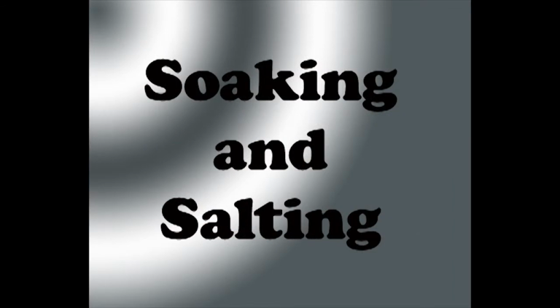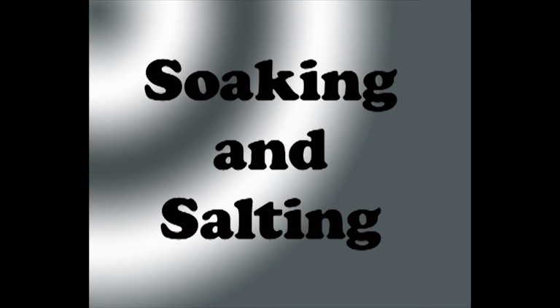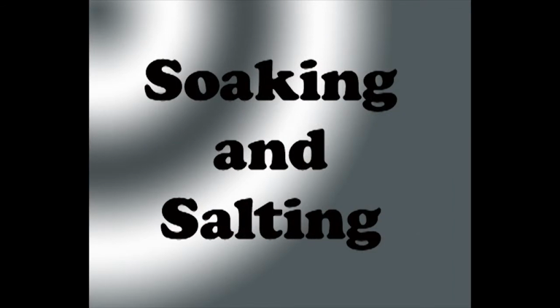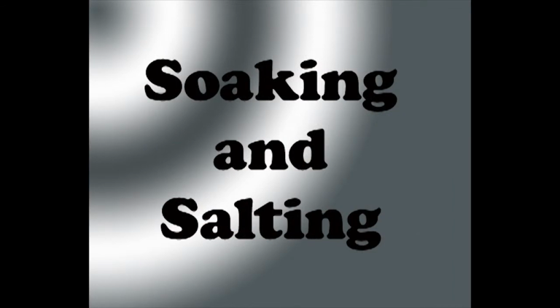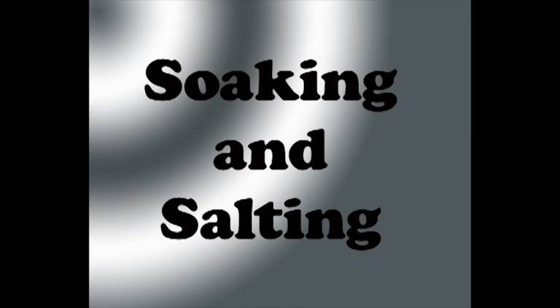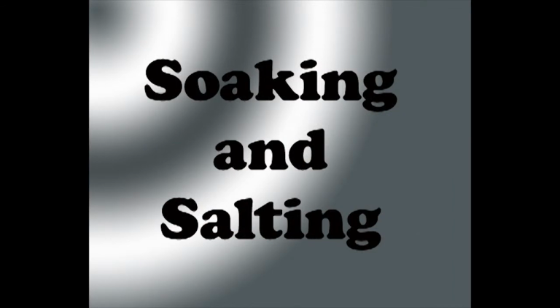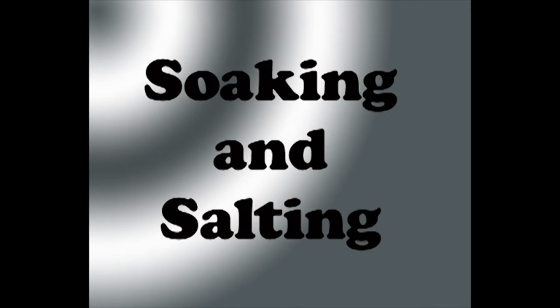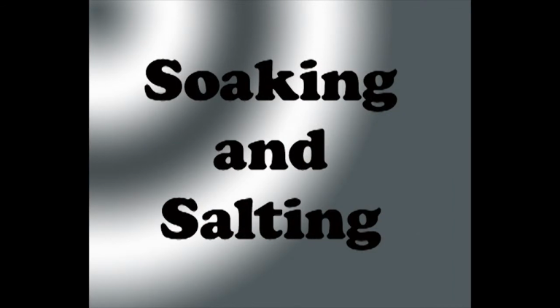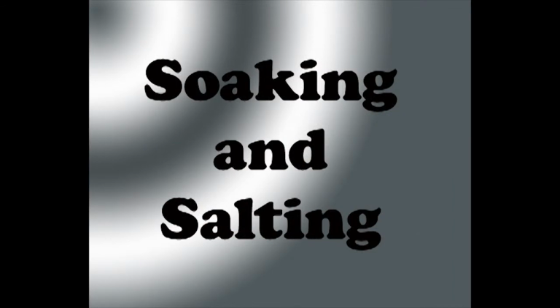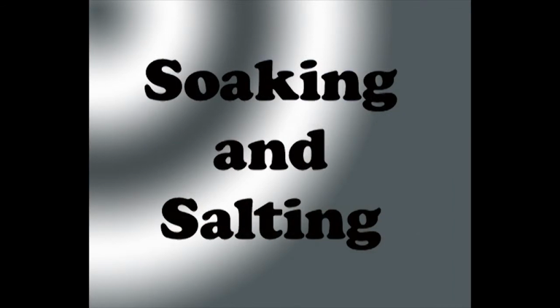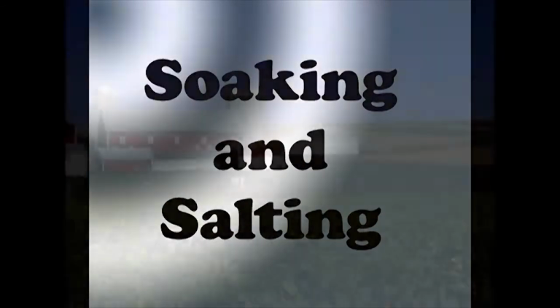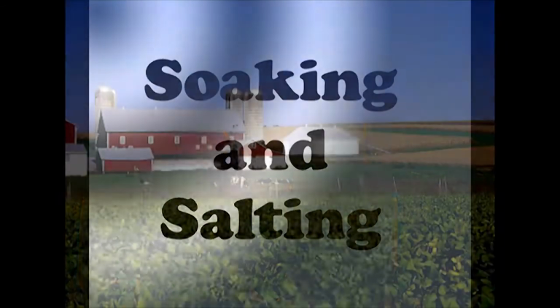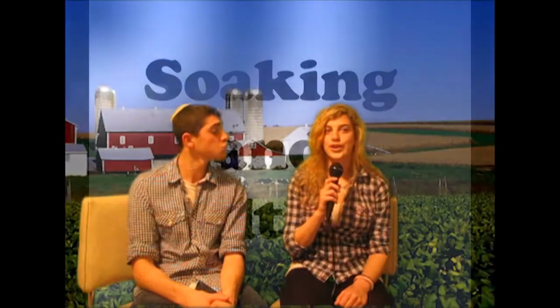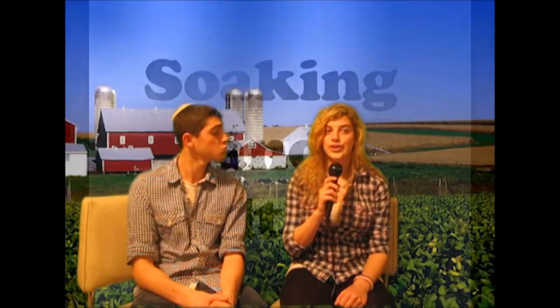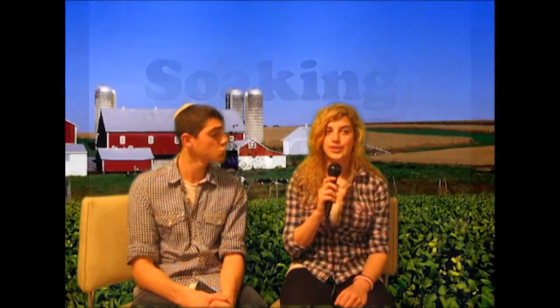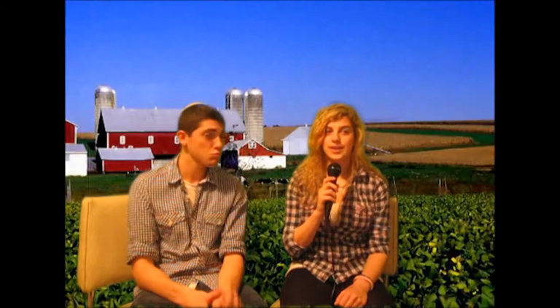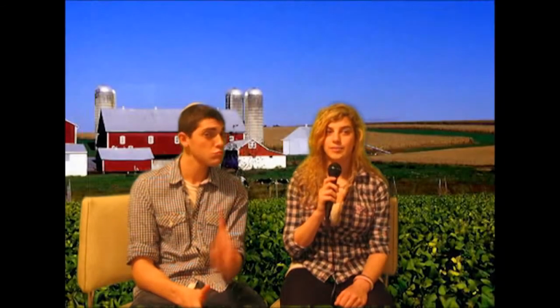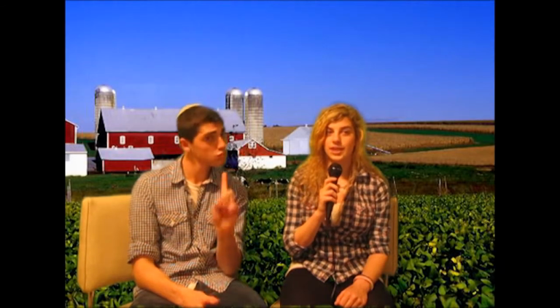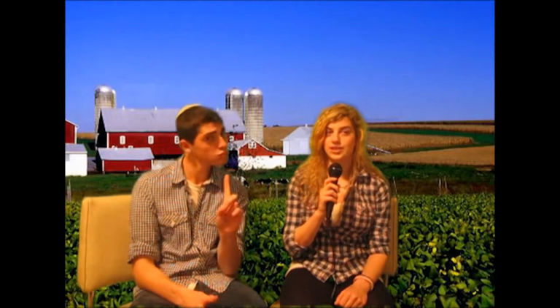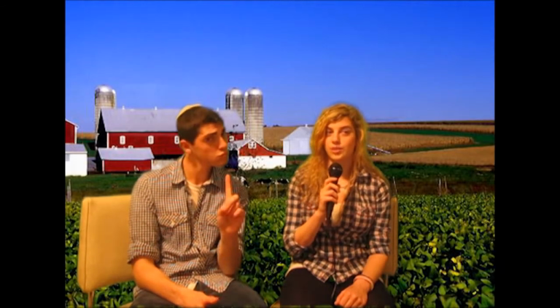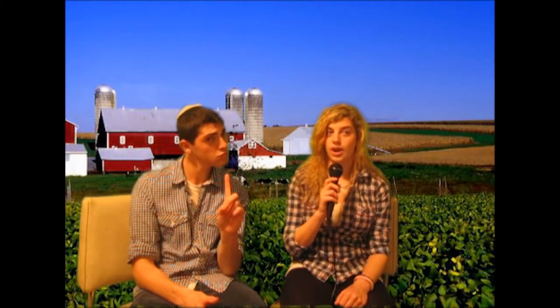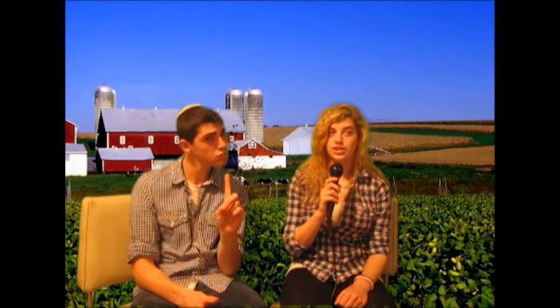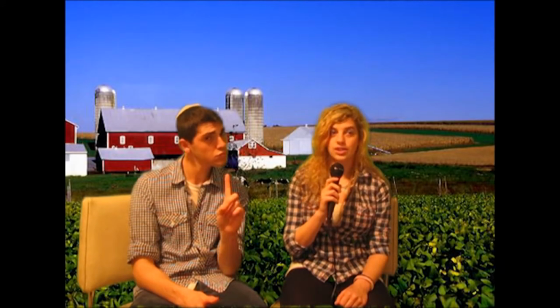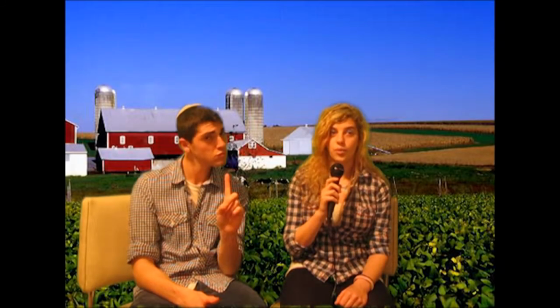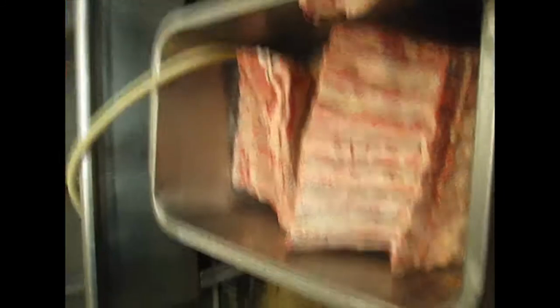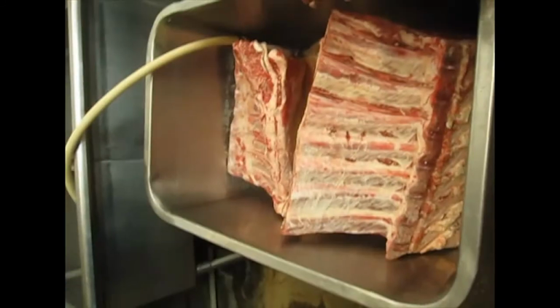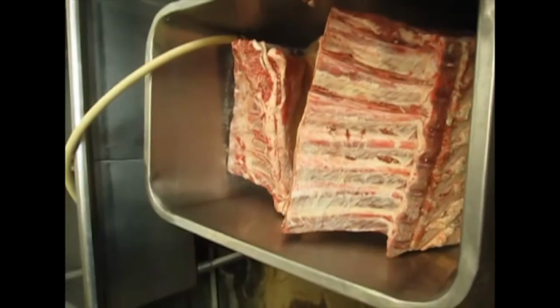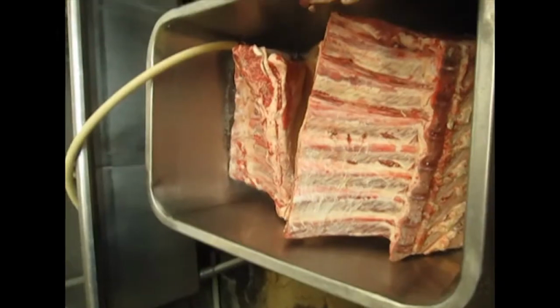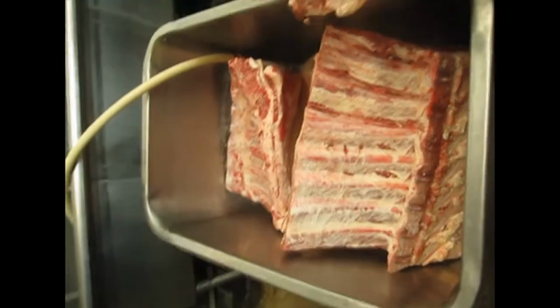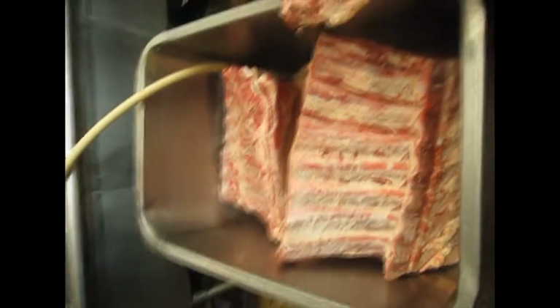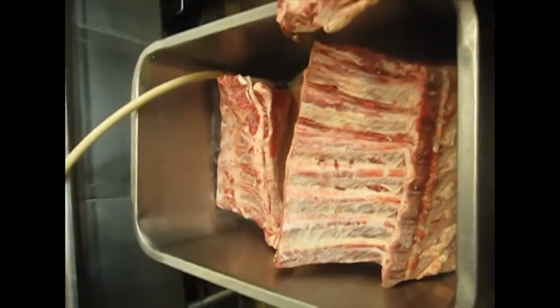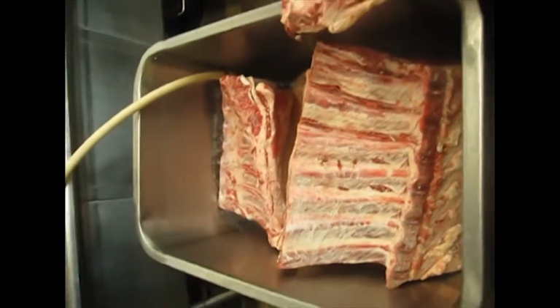Finally, the meat is soaked and salted. Soaking the meat is to wash away the blood. The second step is salting.